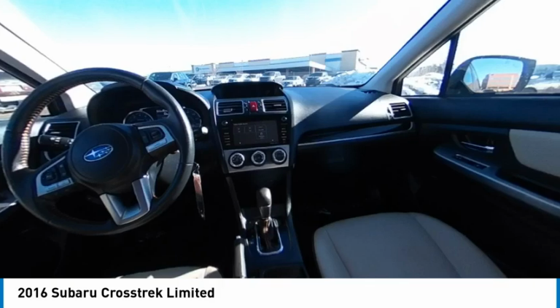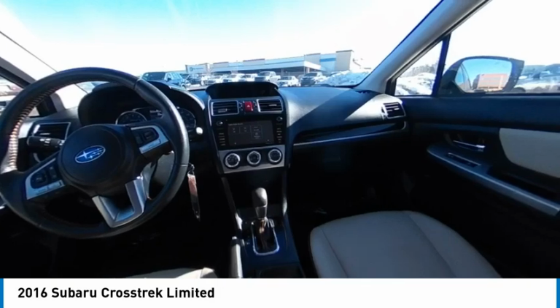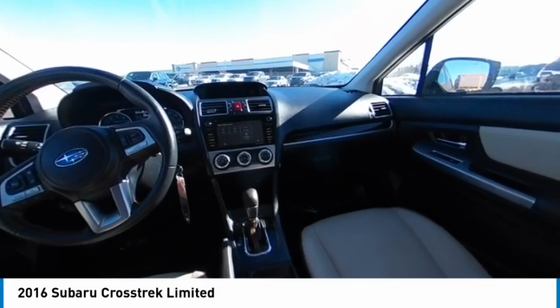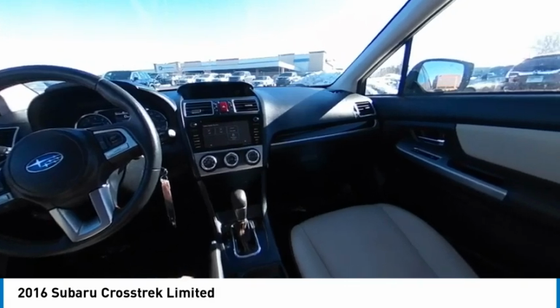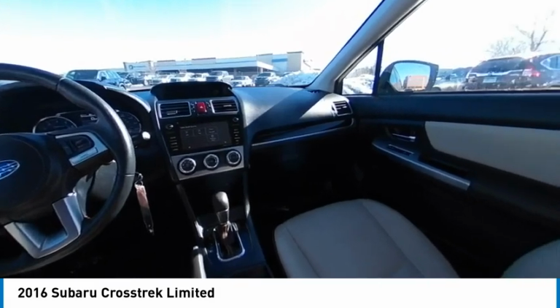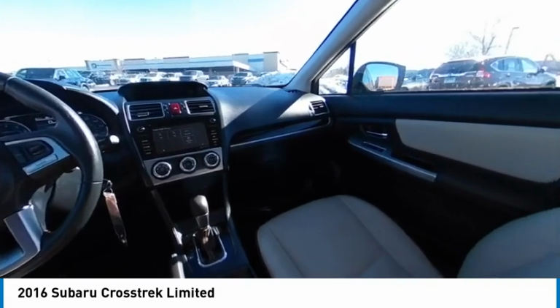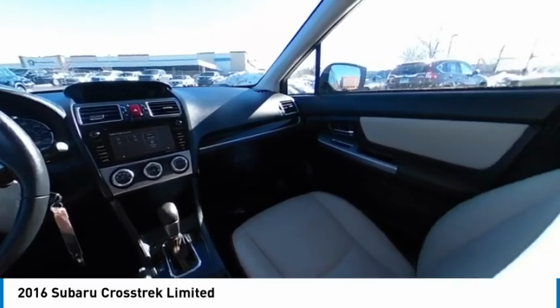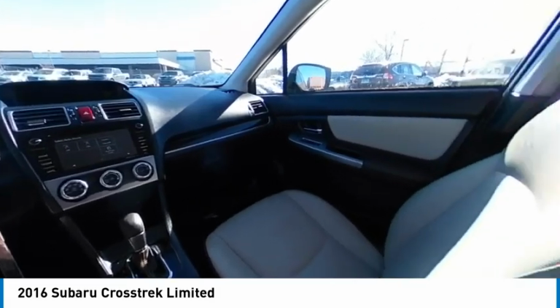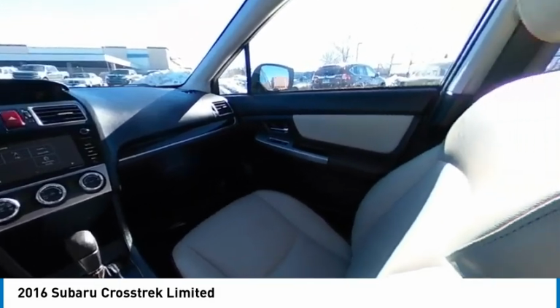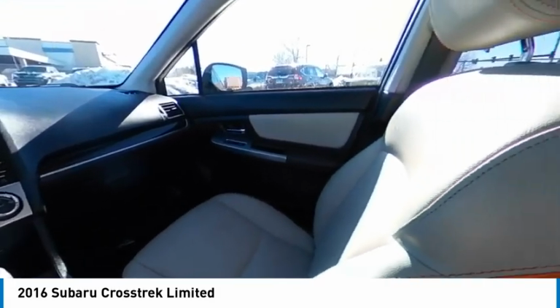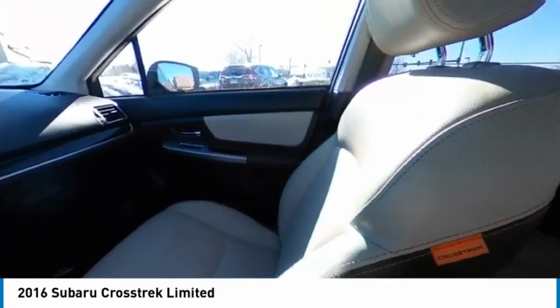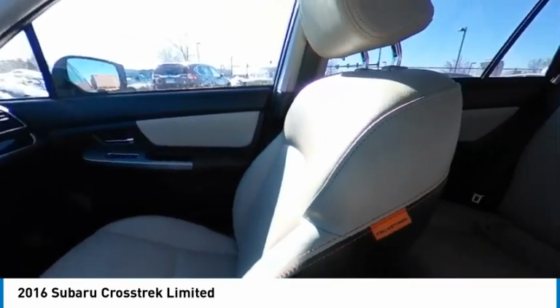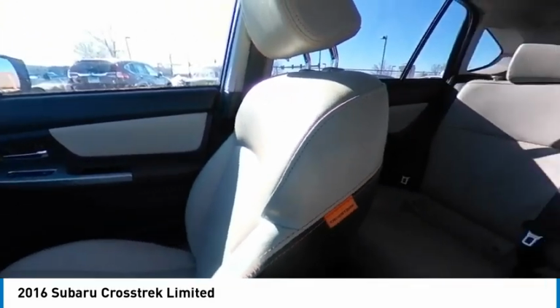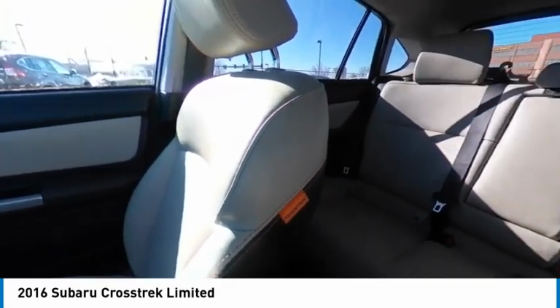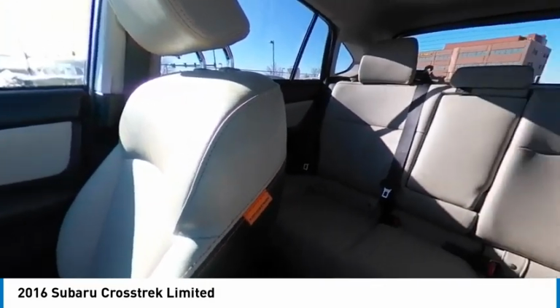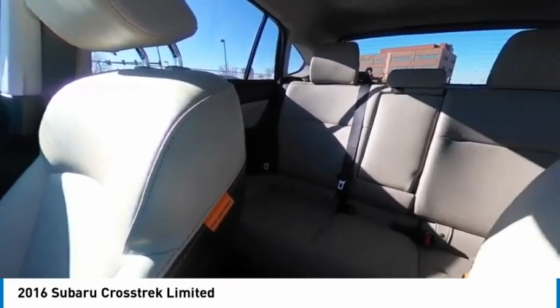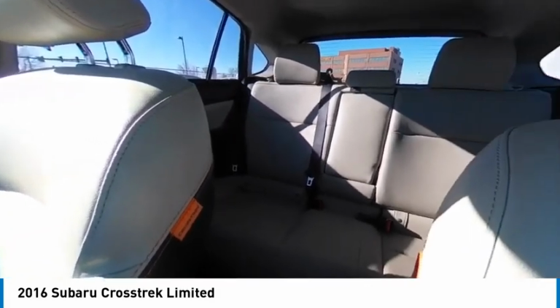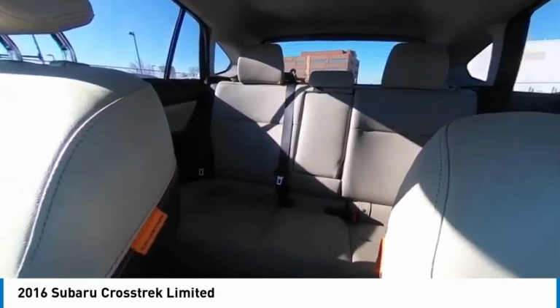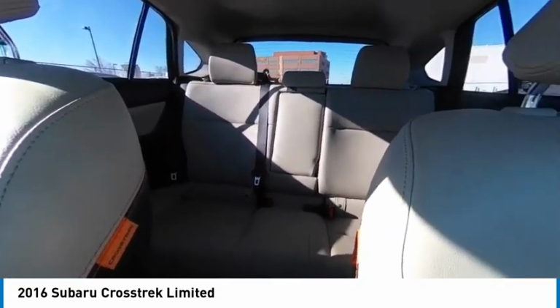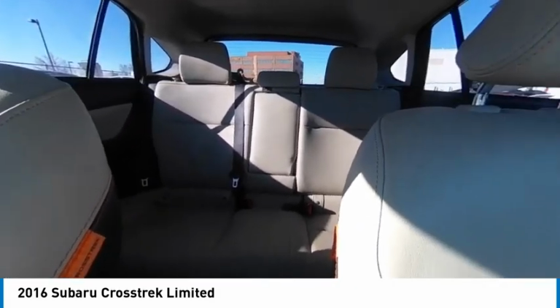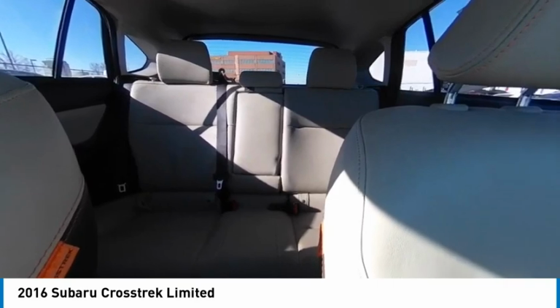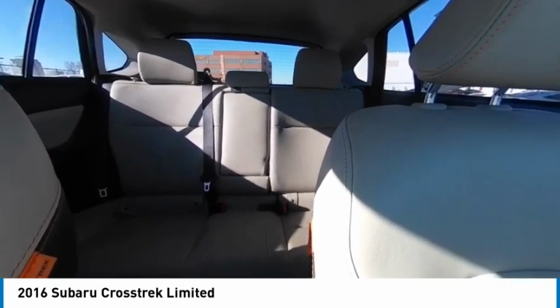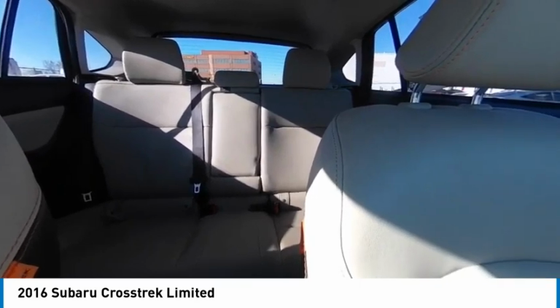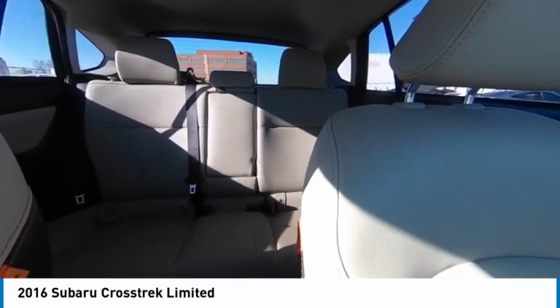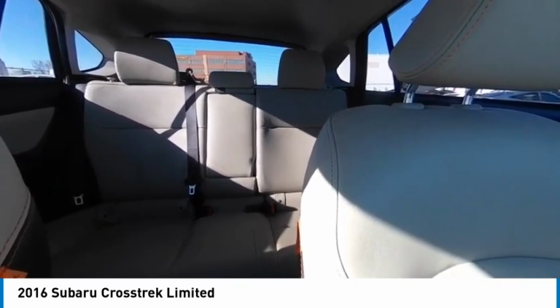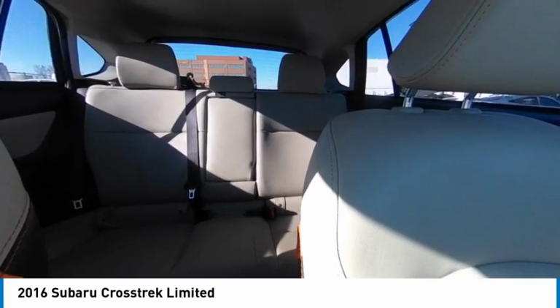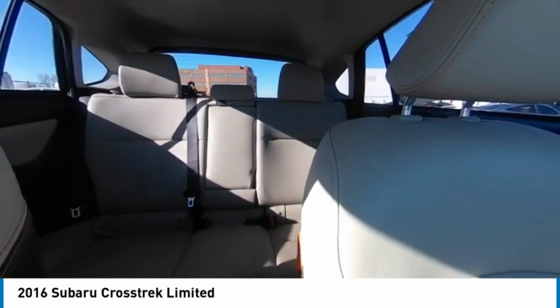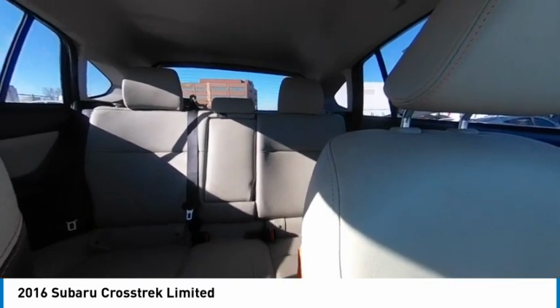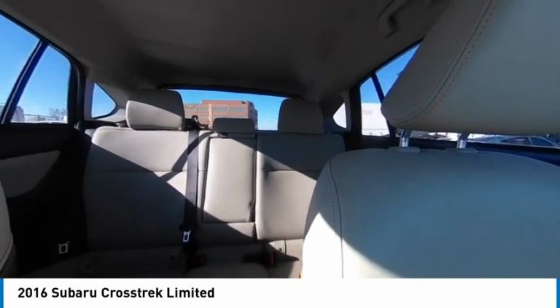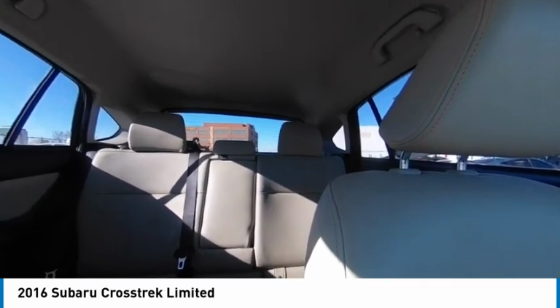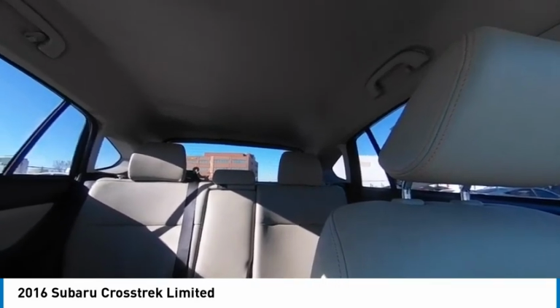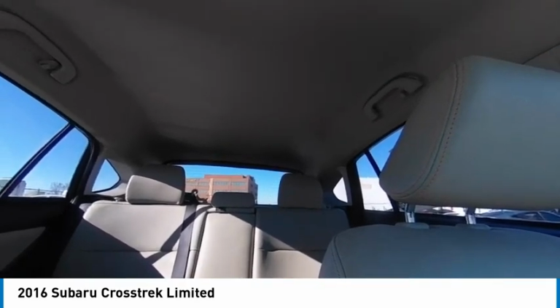Since it's a Subaru, you know the Crosstrek is built to last. This vehicle has less than 35,000 miles.